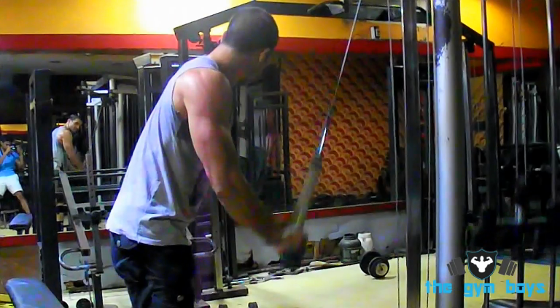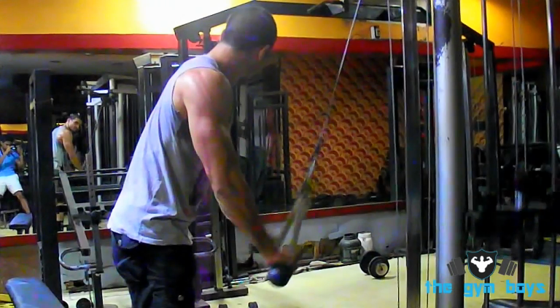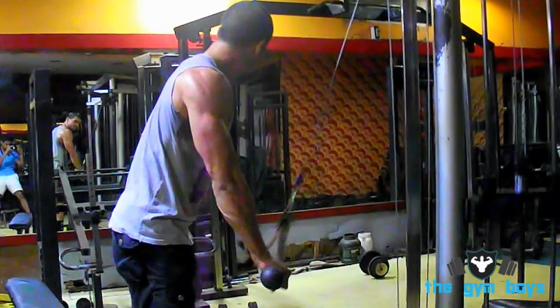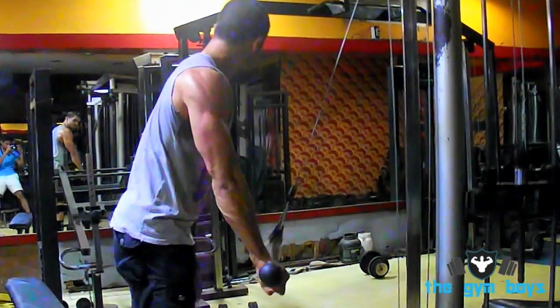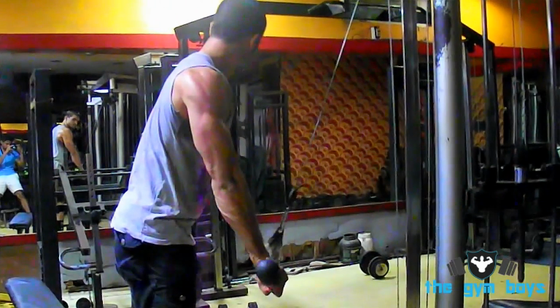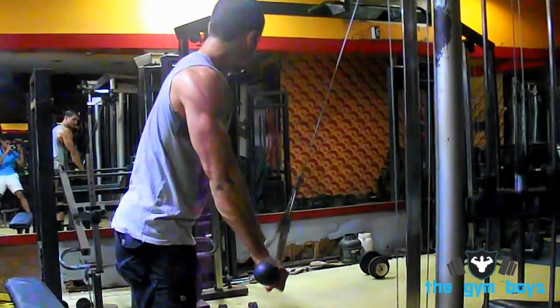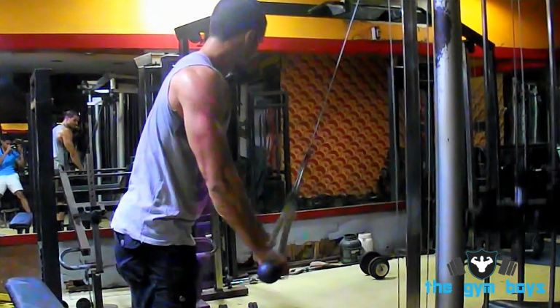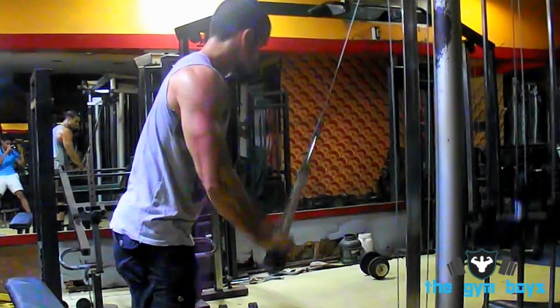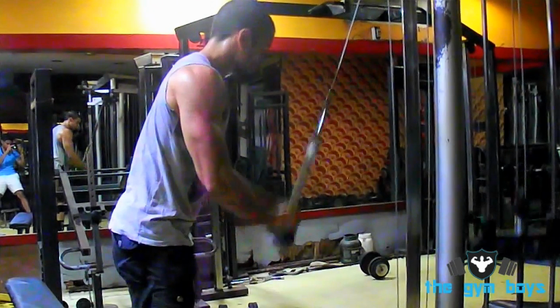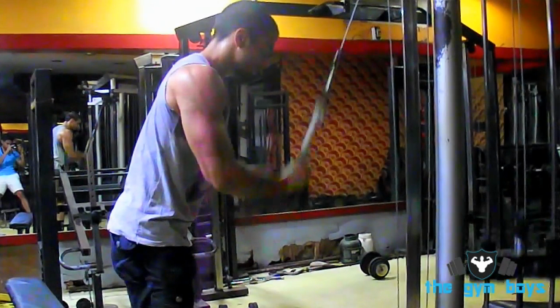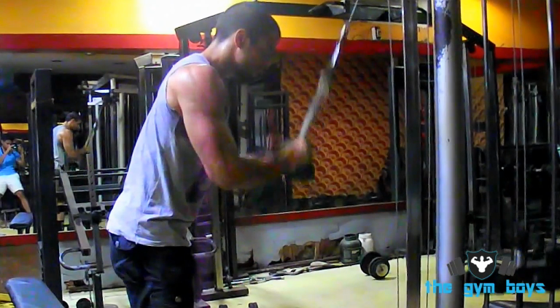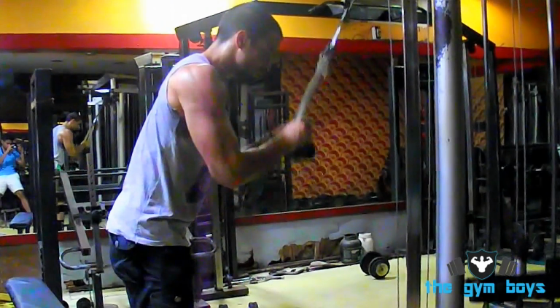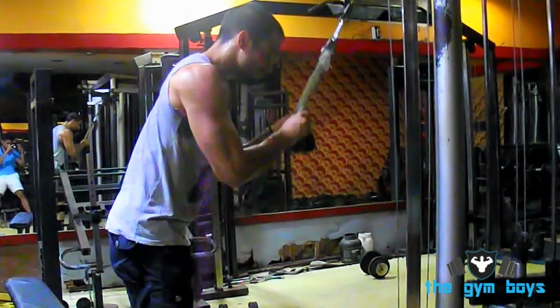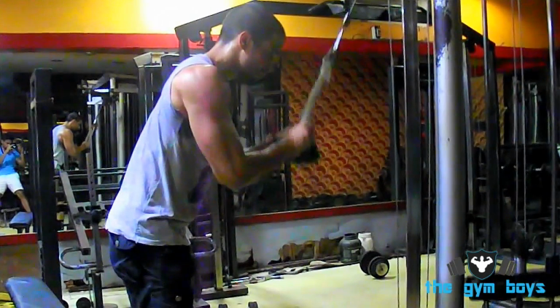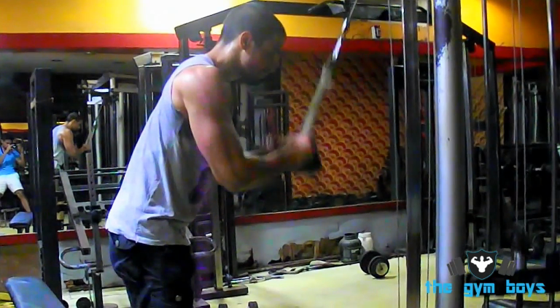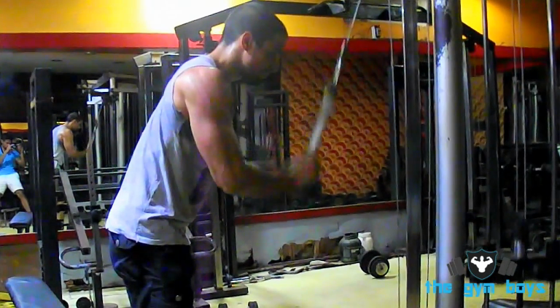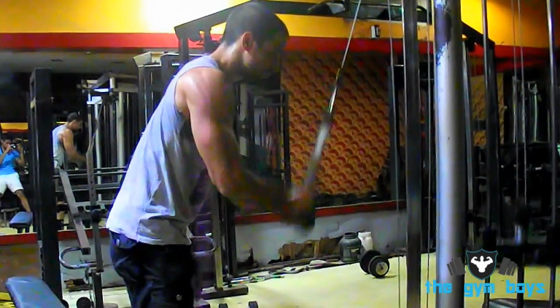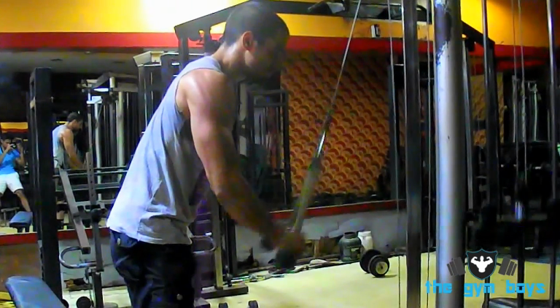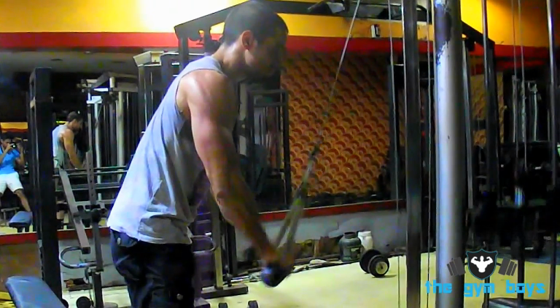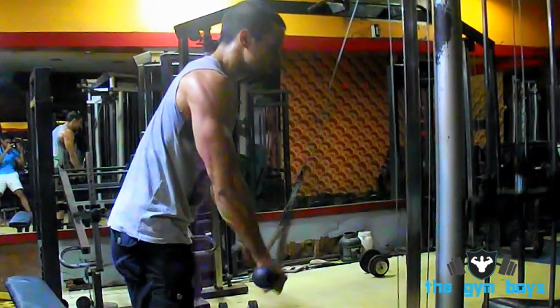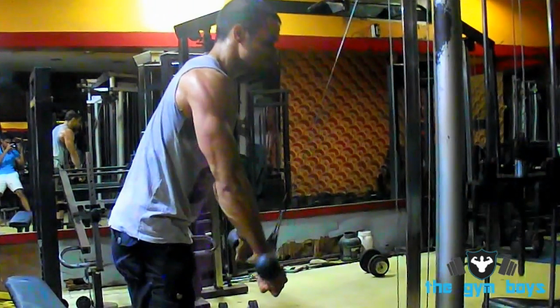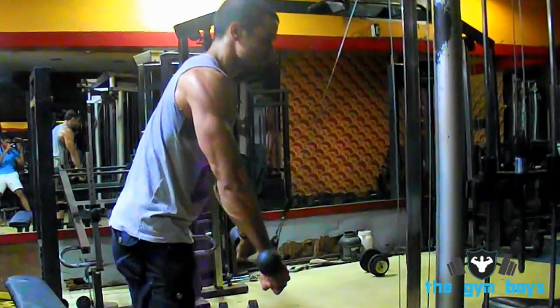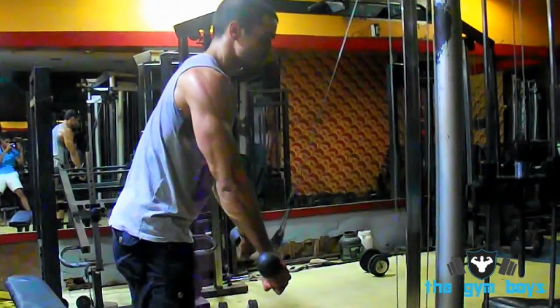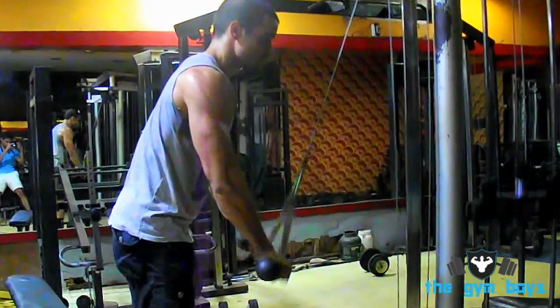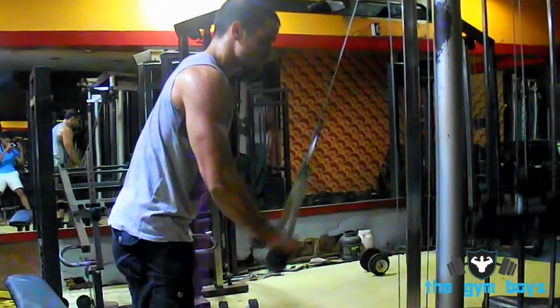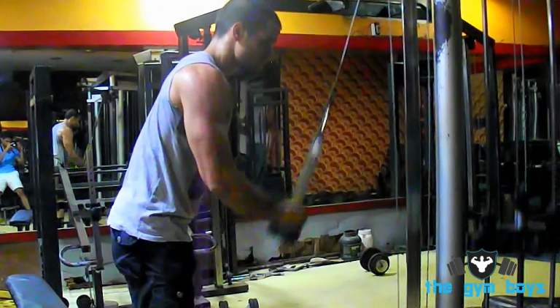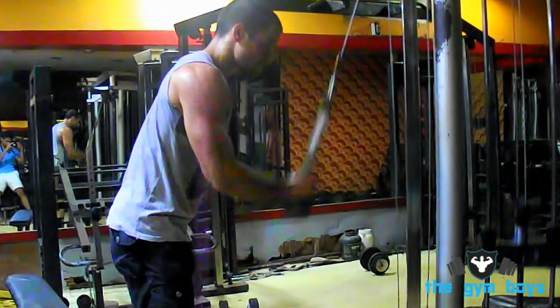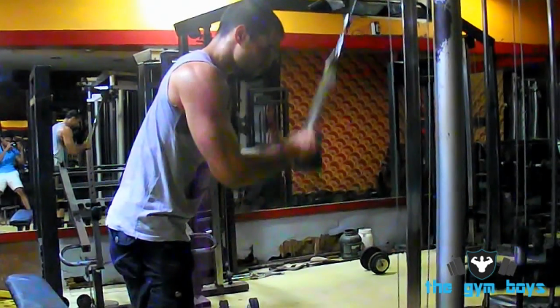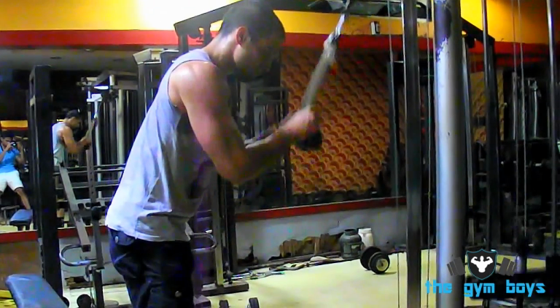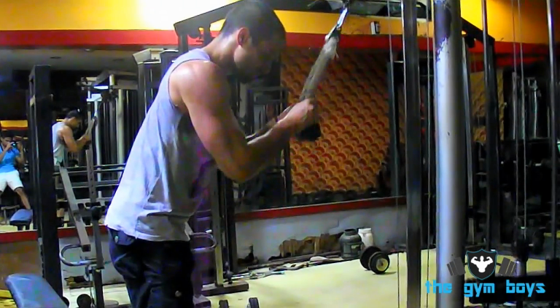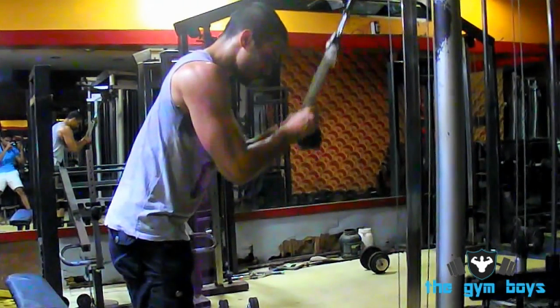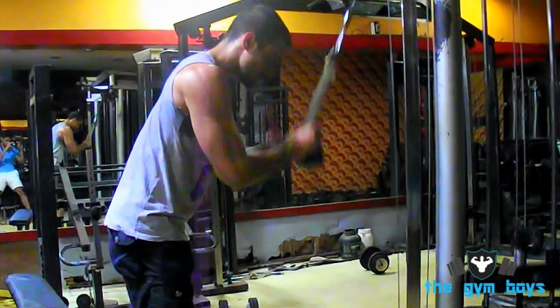Hold this position for a count and return back up to the starting position. Repeat for as many reps and sets as desired.